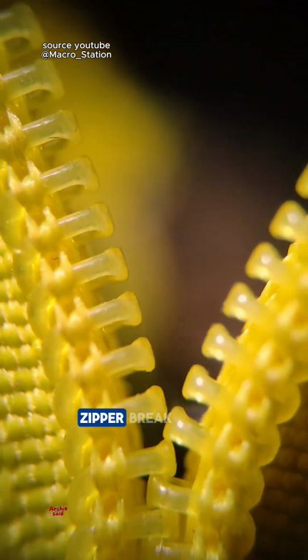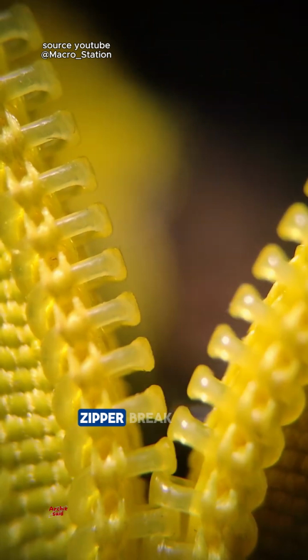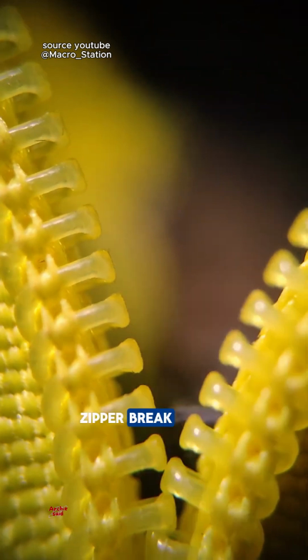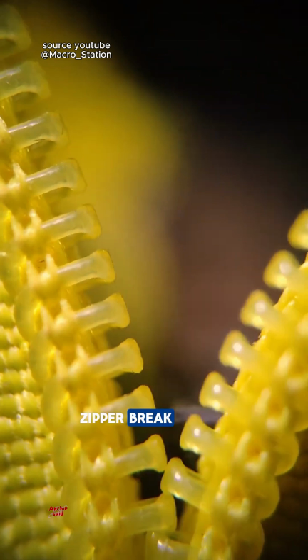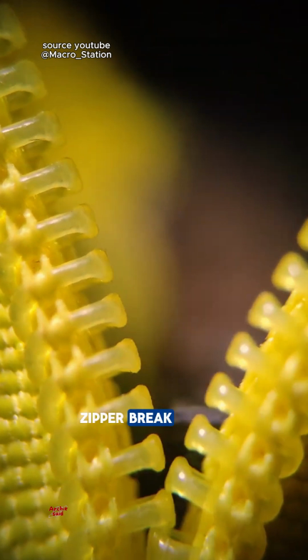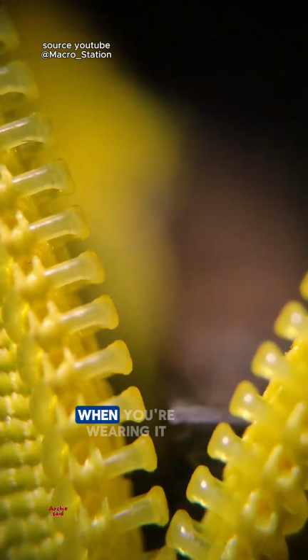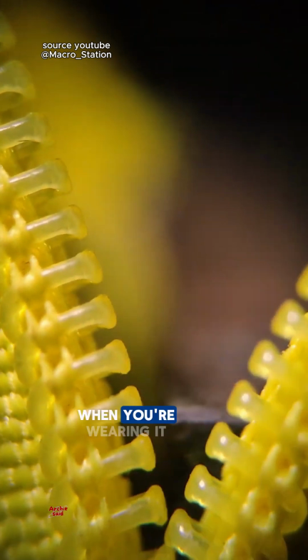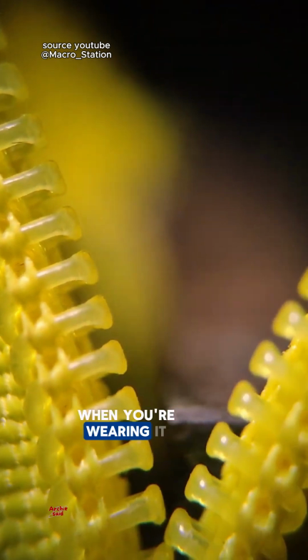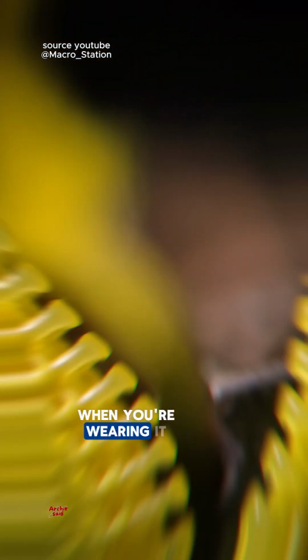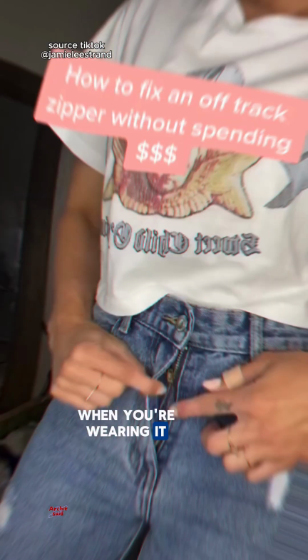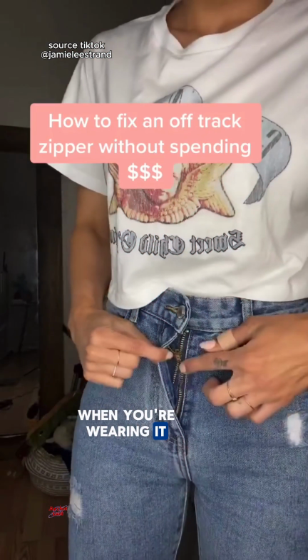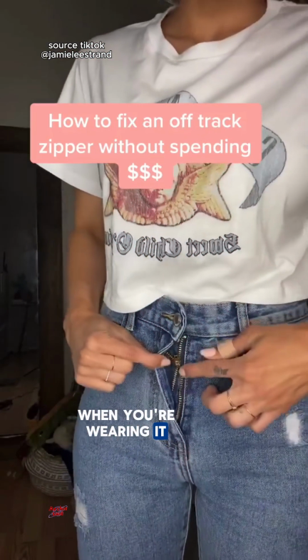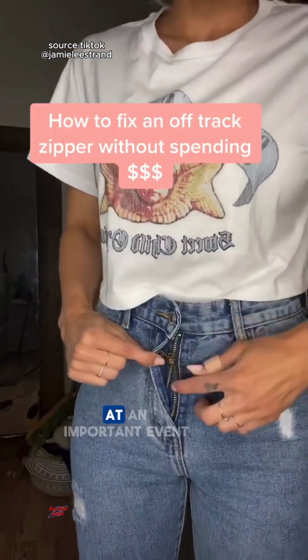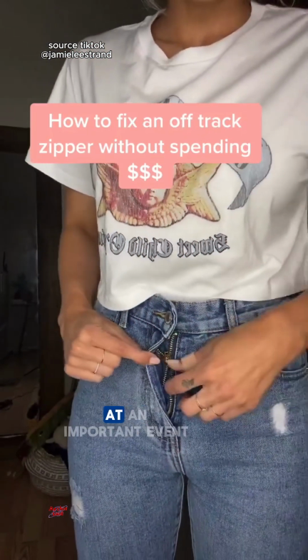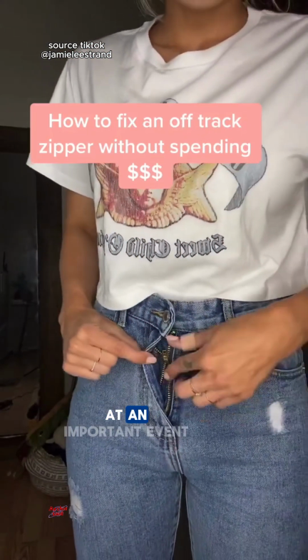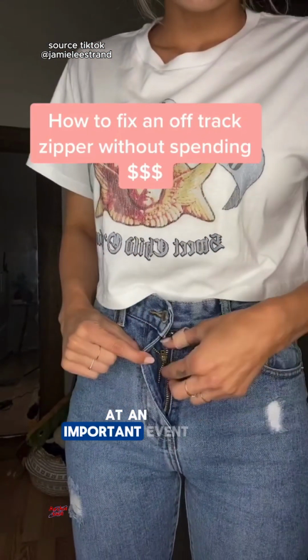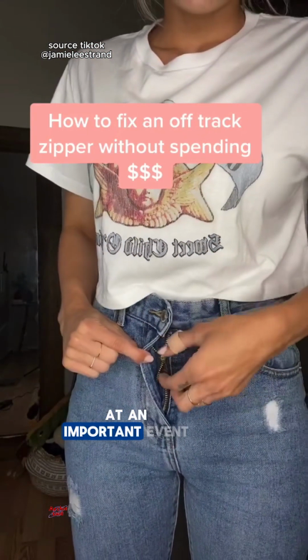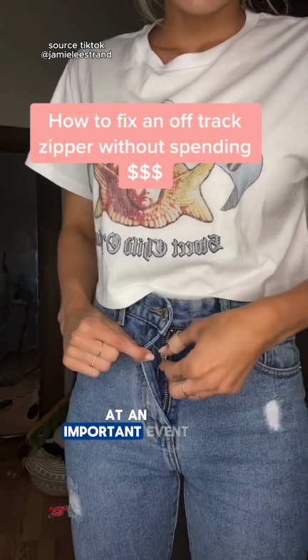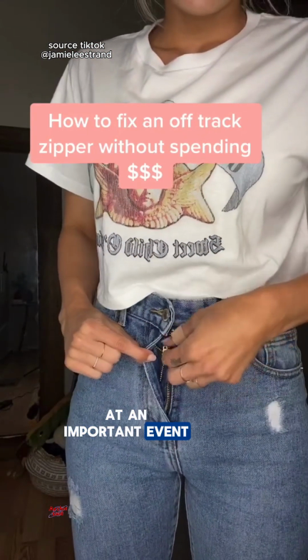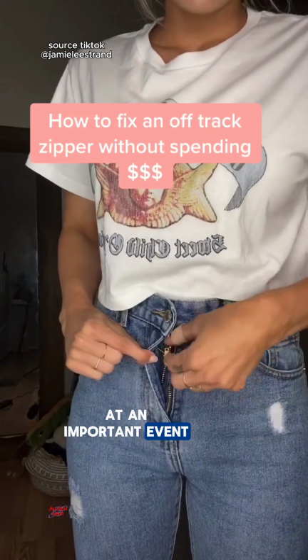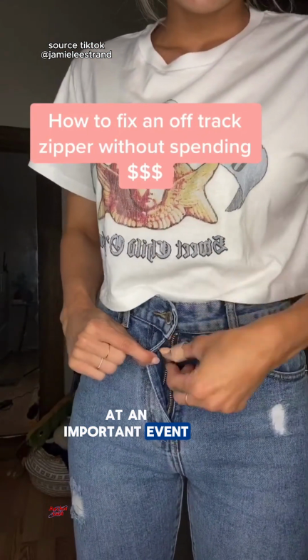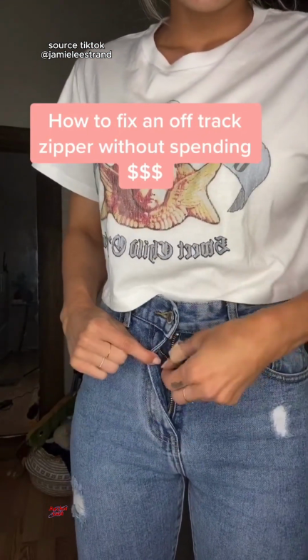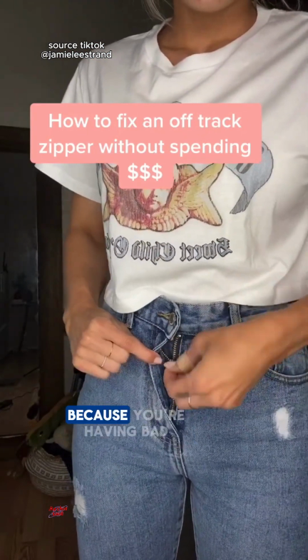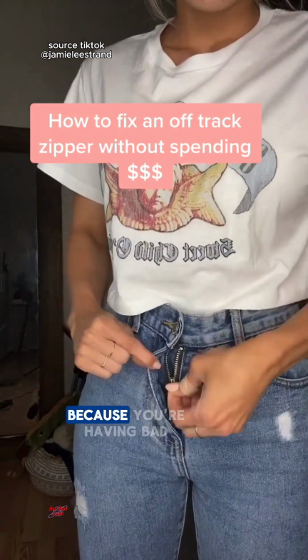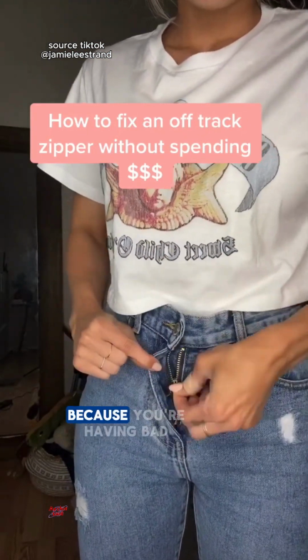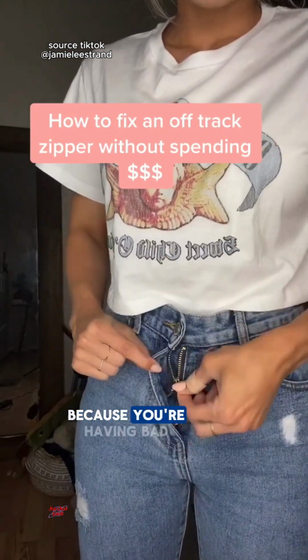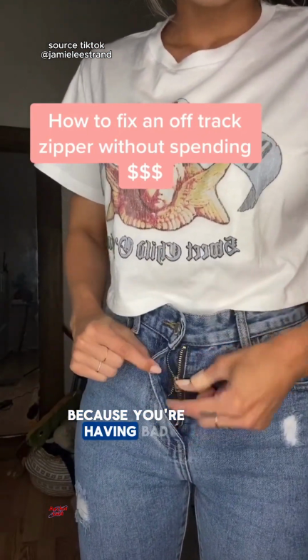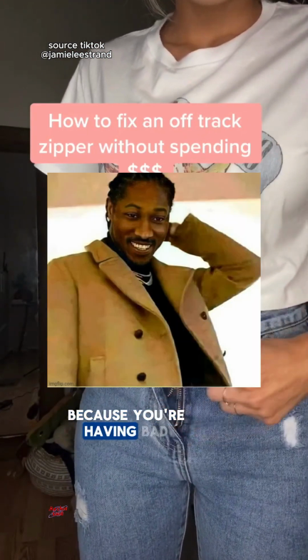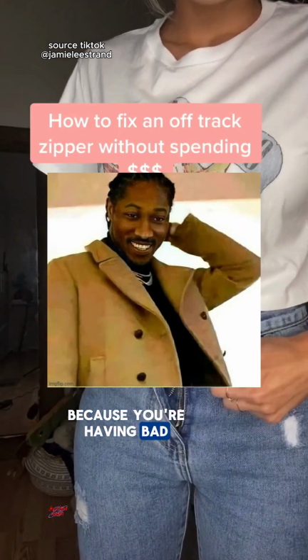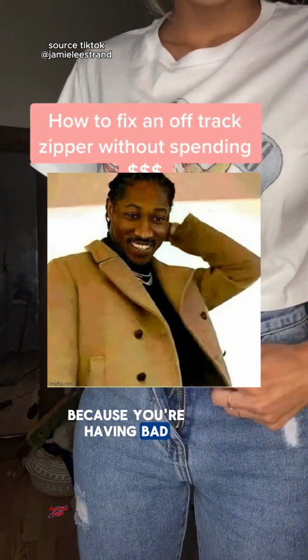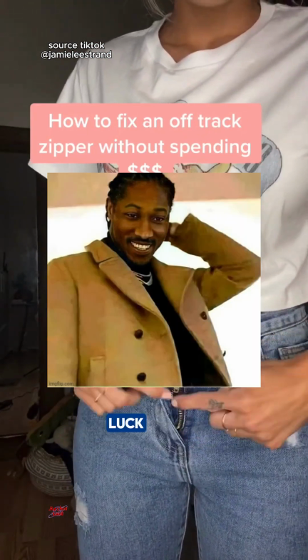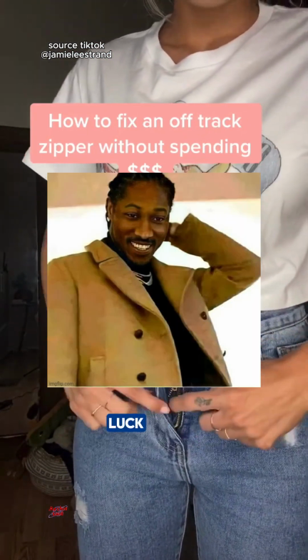So why does a zipper break when you're wearing it at an important event? Because you're having bad luck.